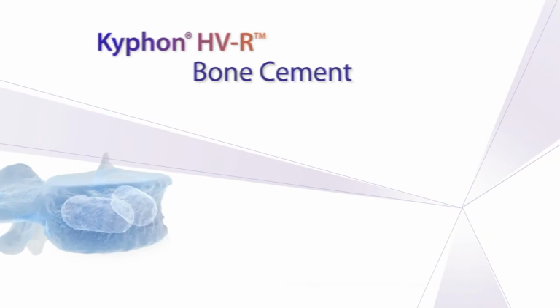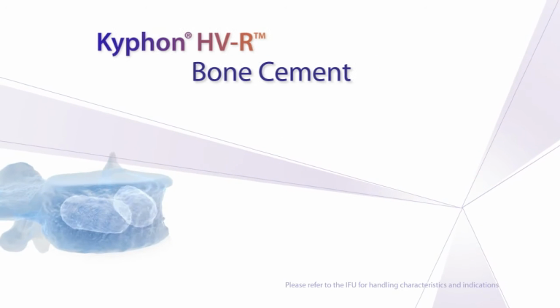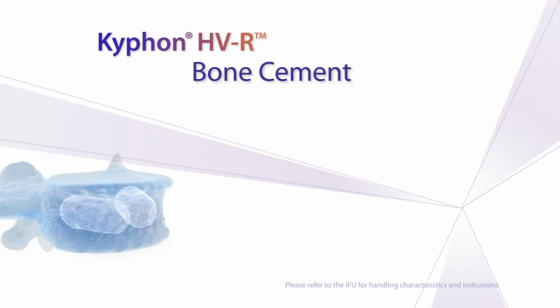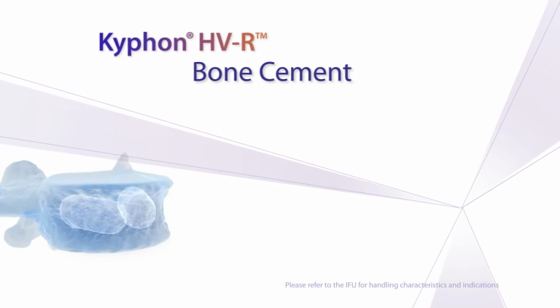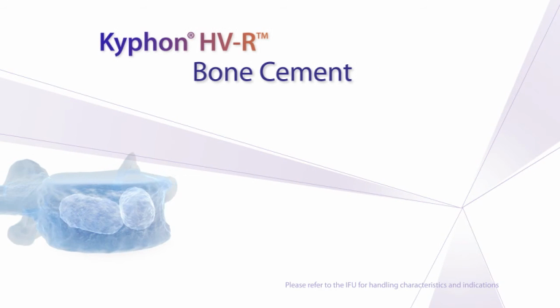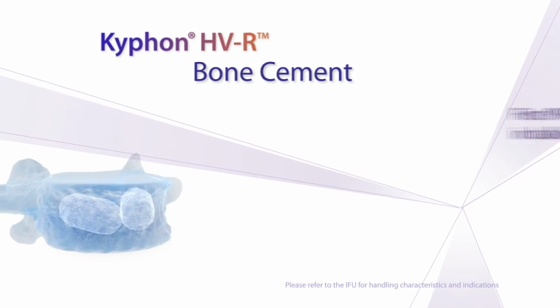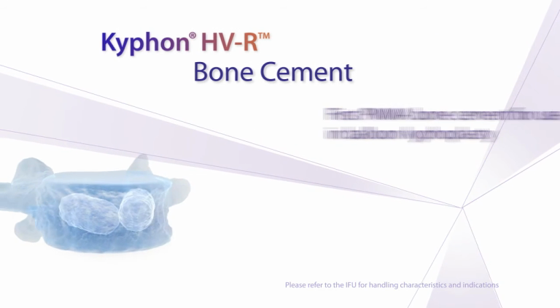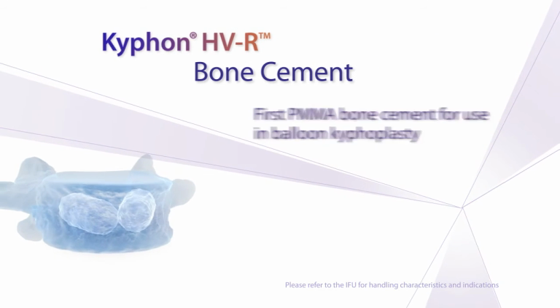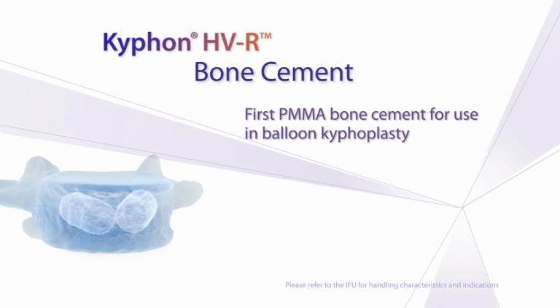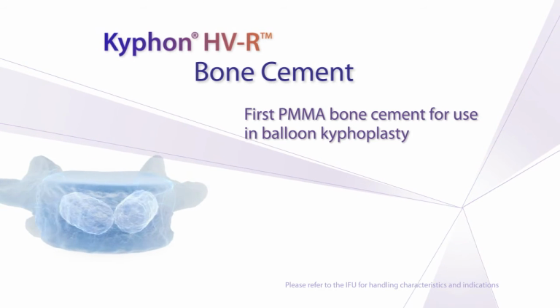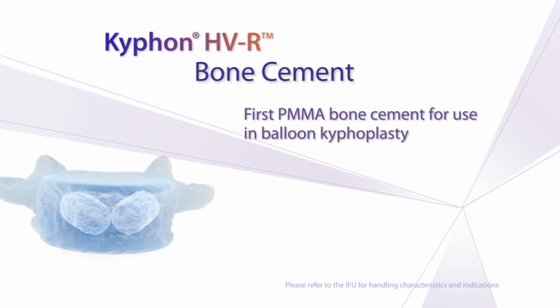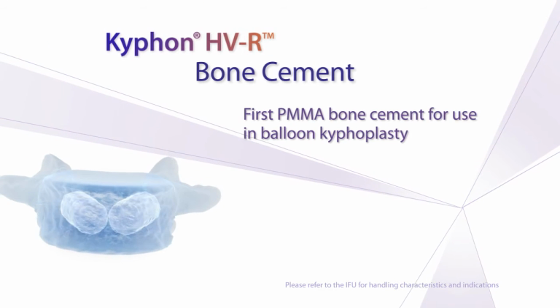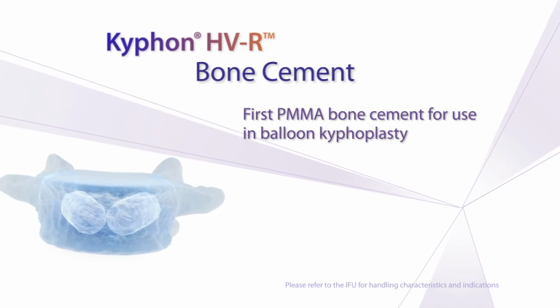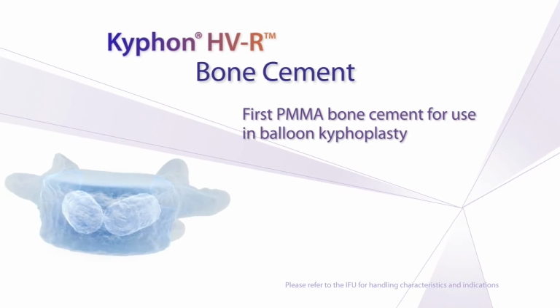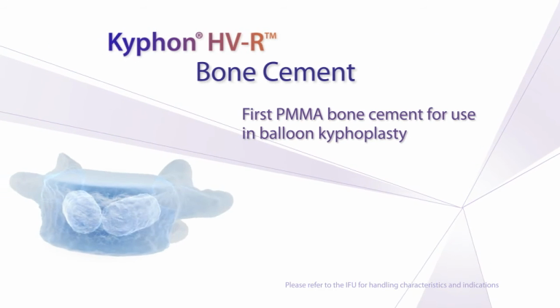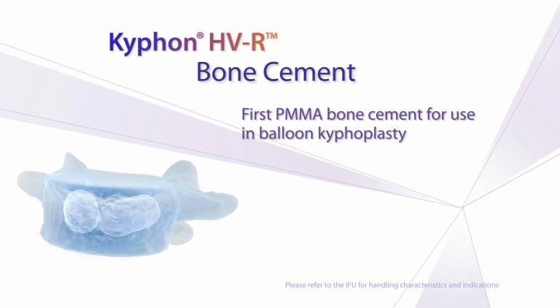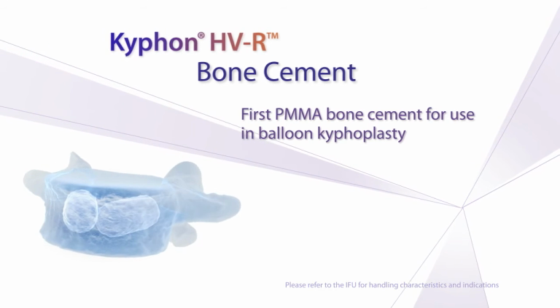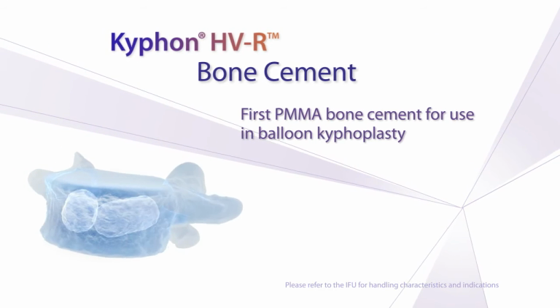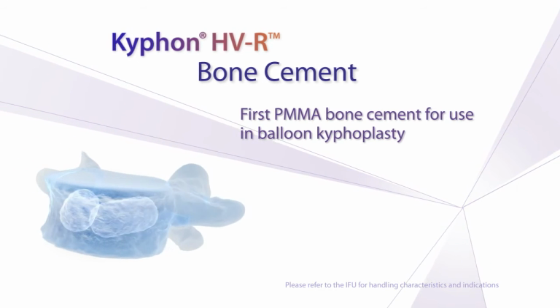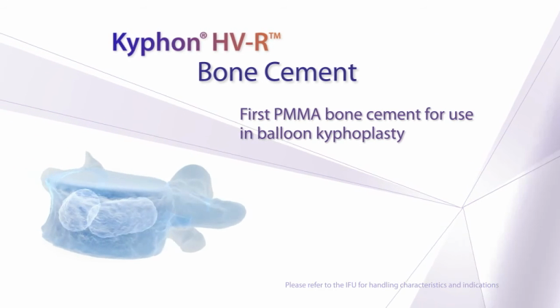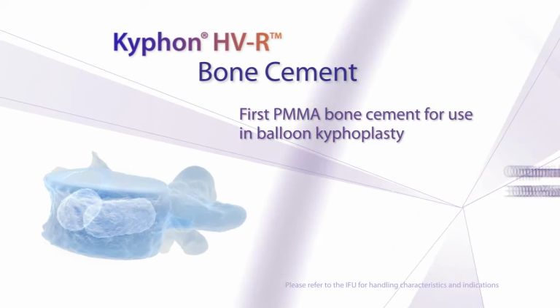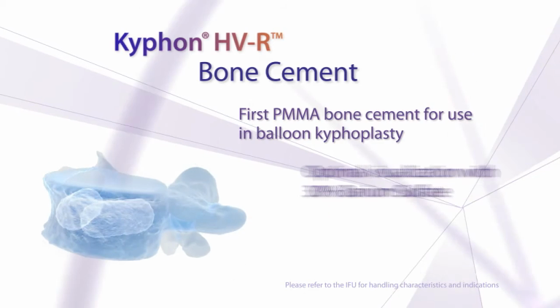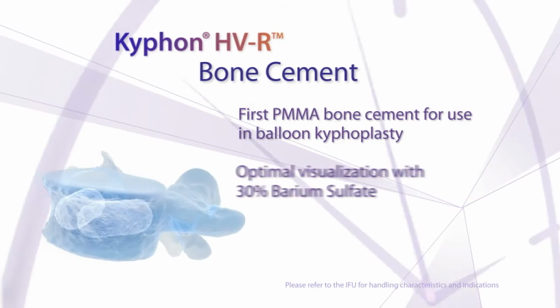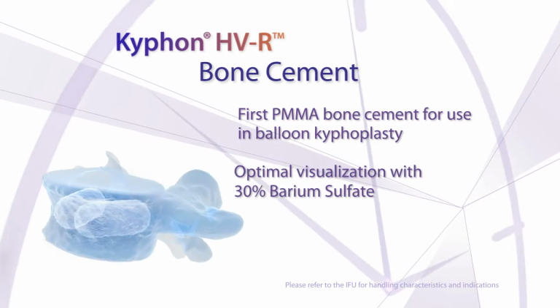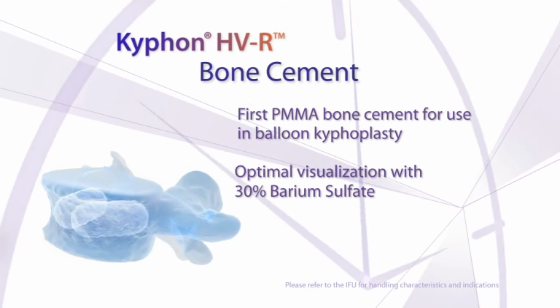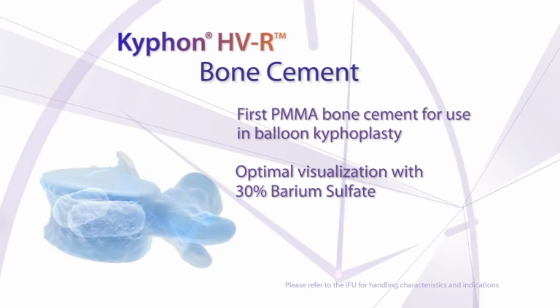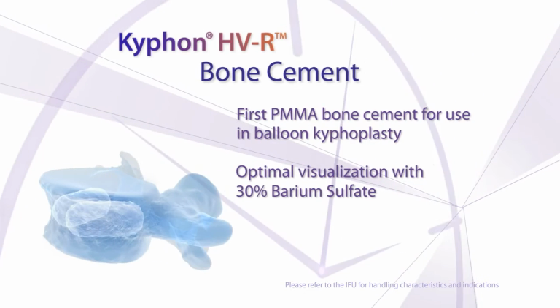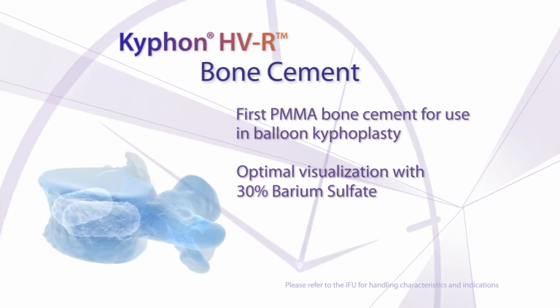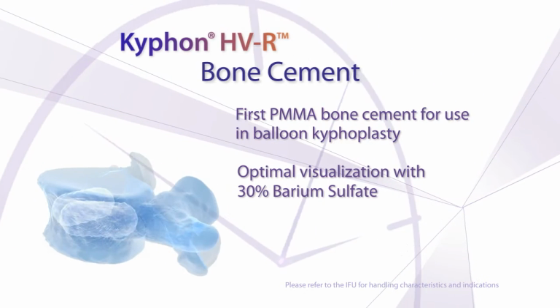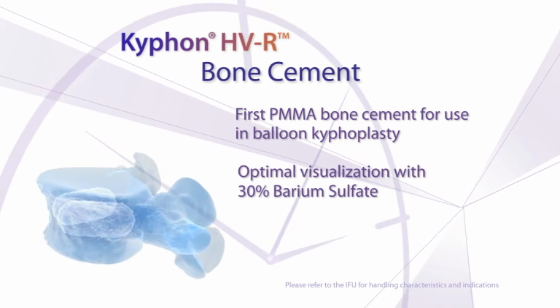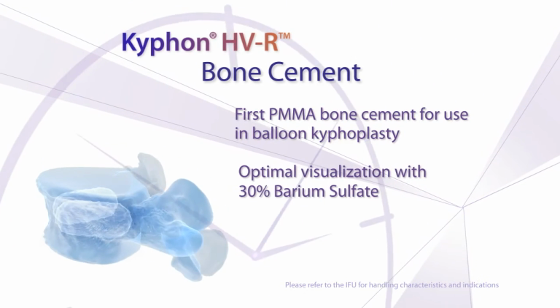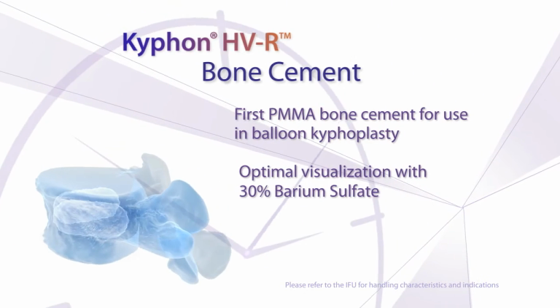Kyfon HVR Bone Cement is for those who value a long history of usage.